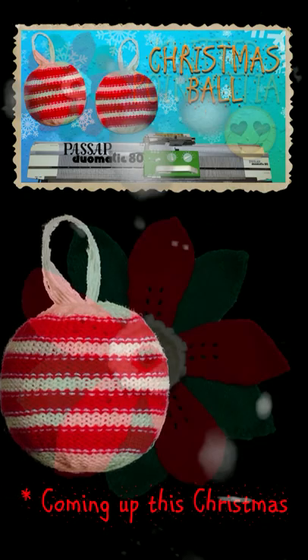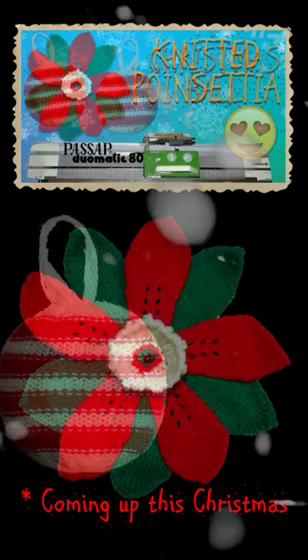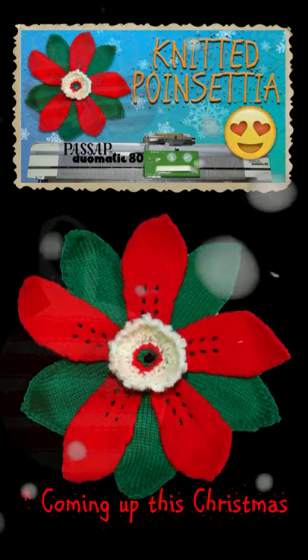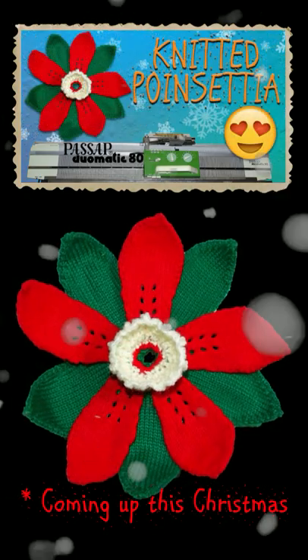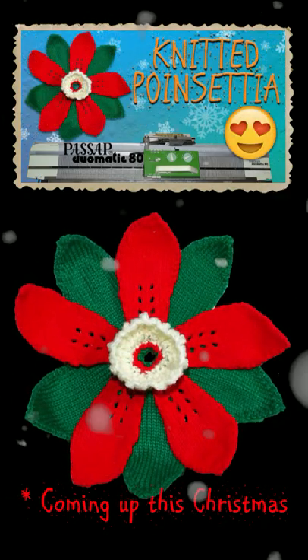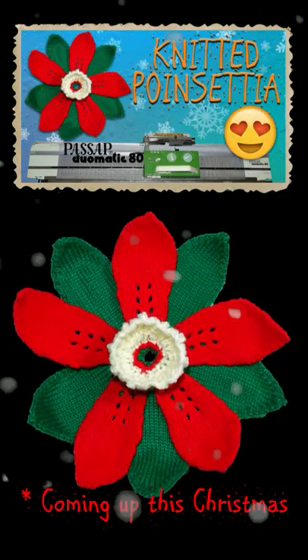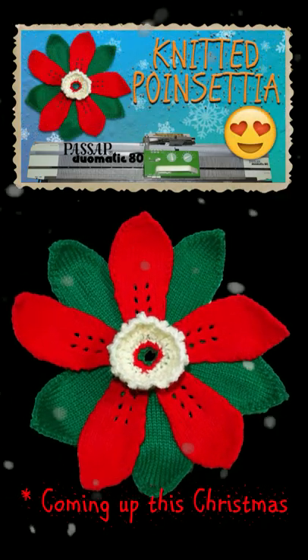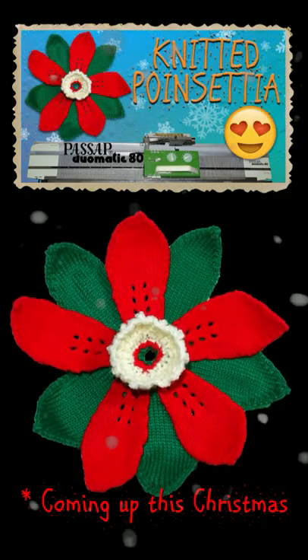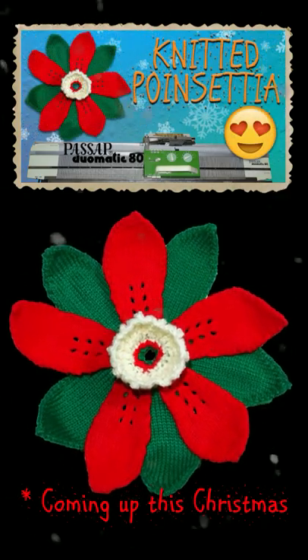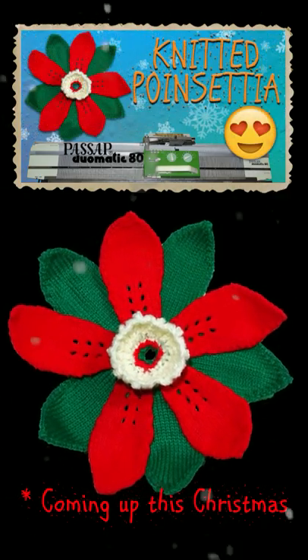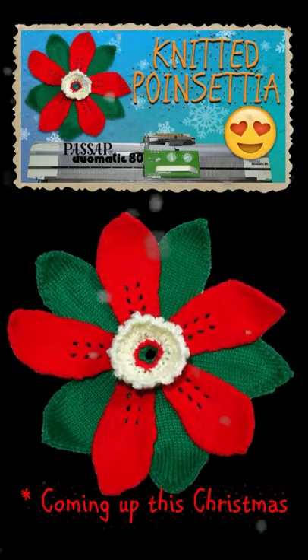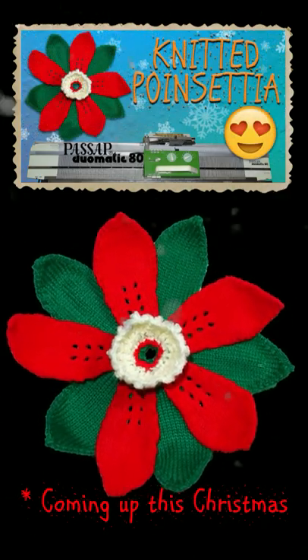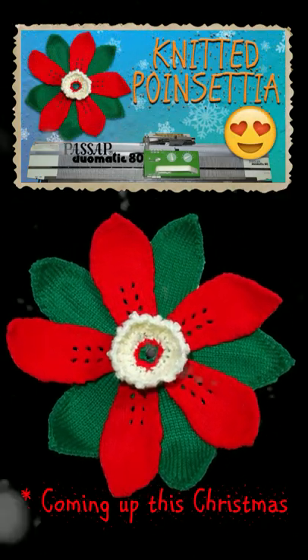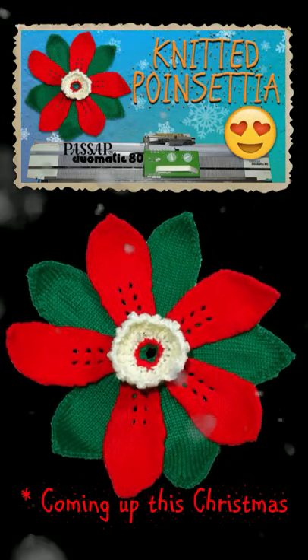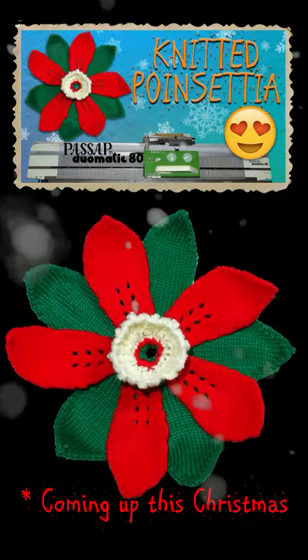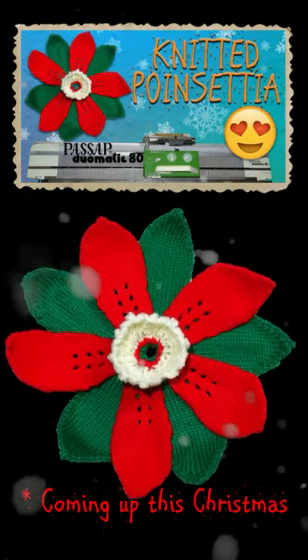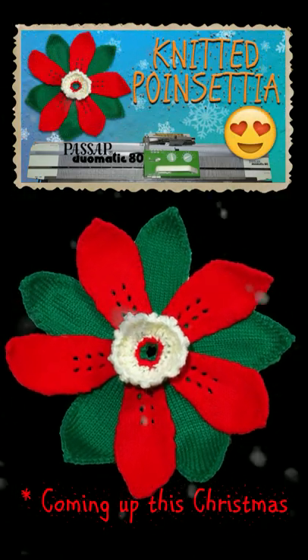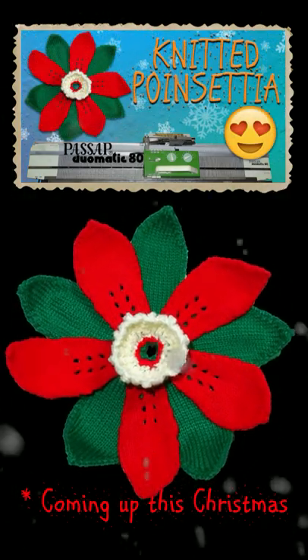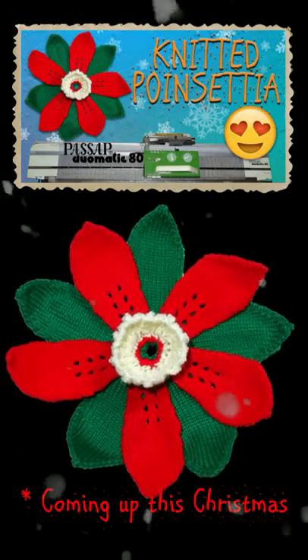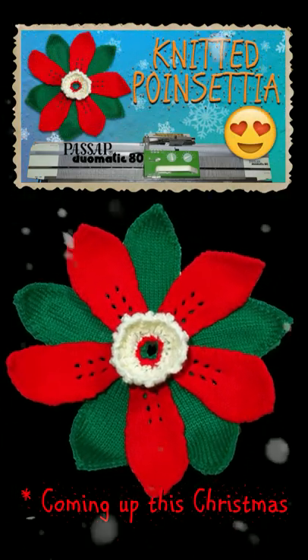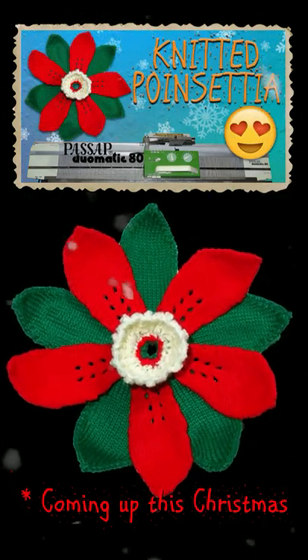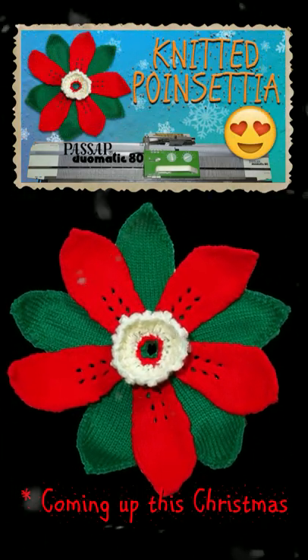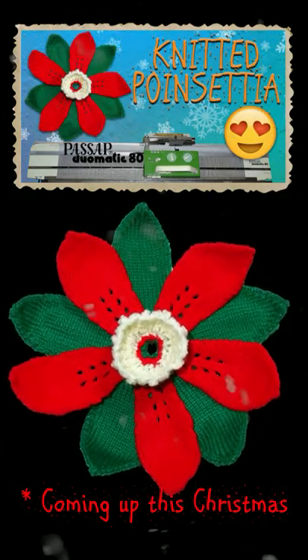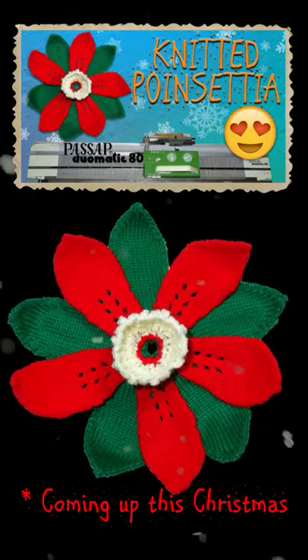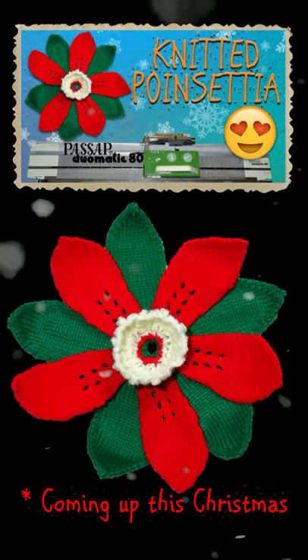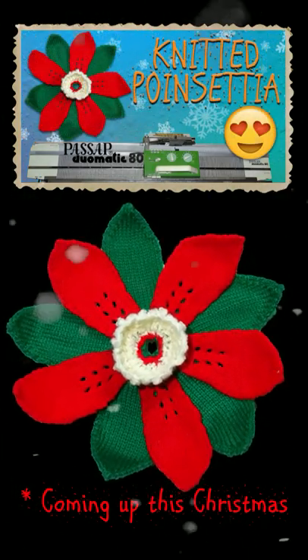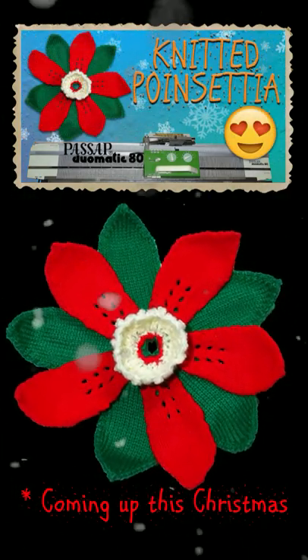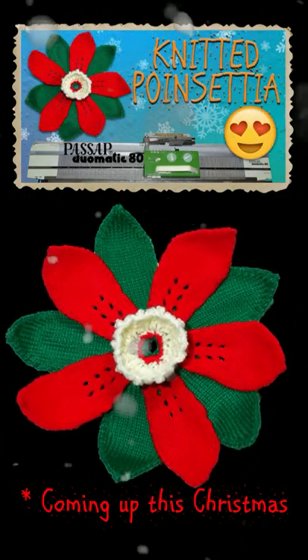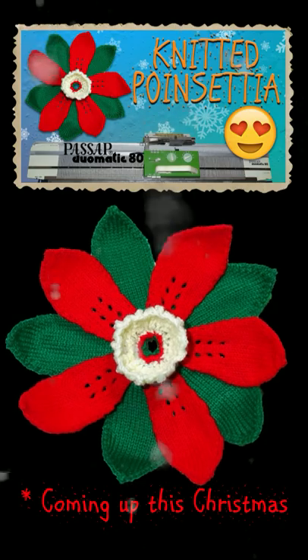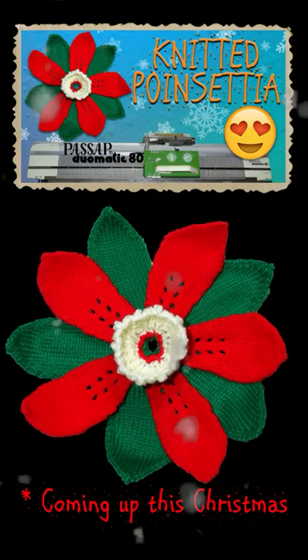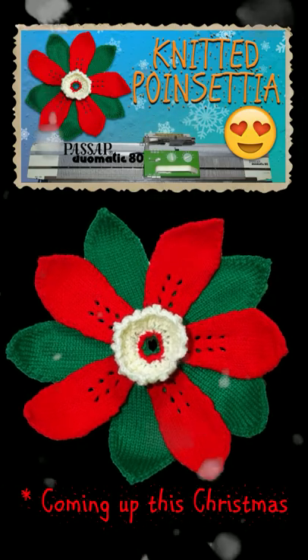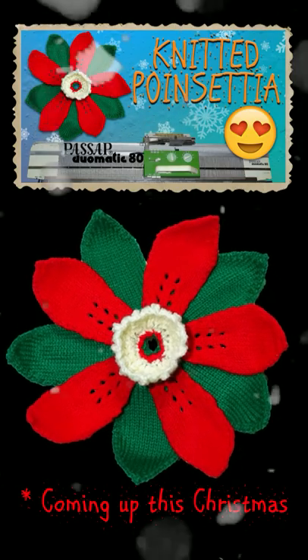Finally, I will knit a poinsettia flower. It may be the masterpiece on your table.